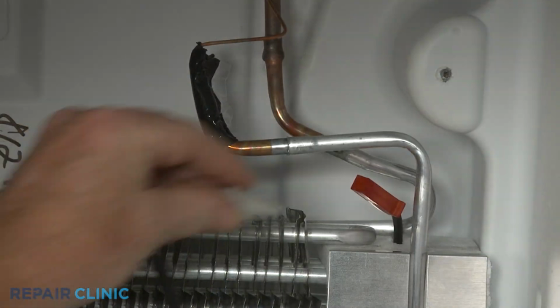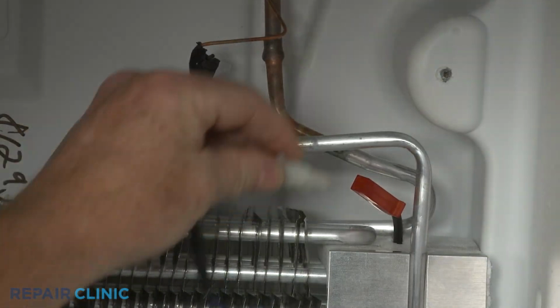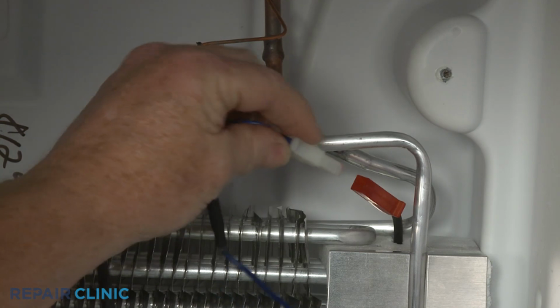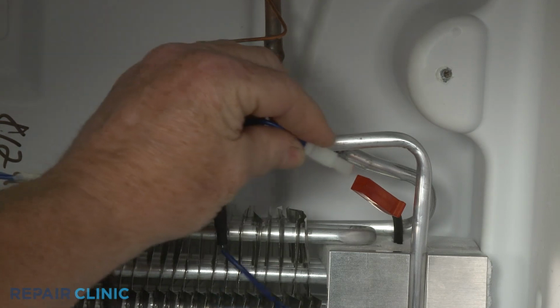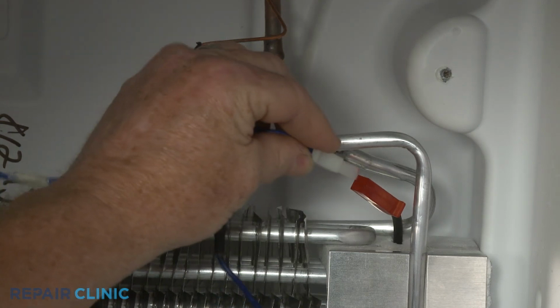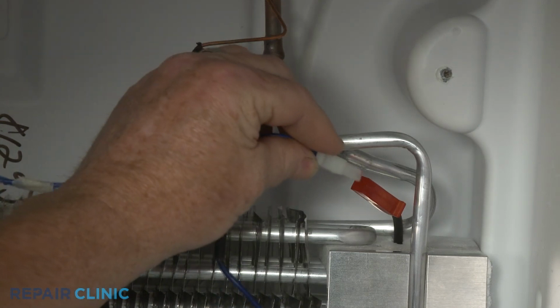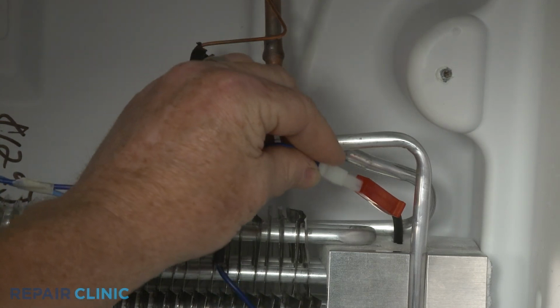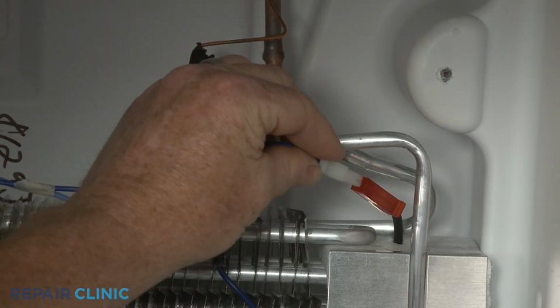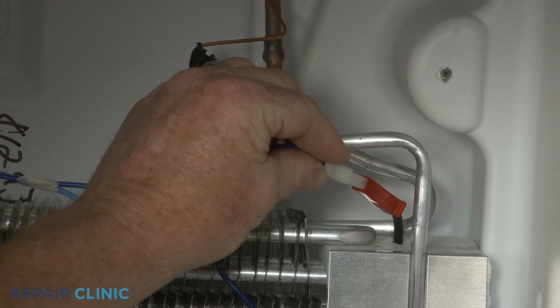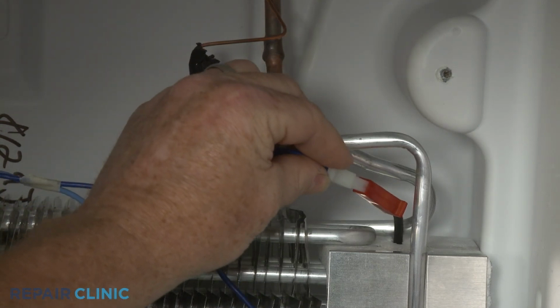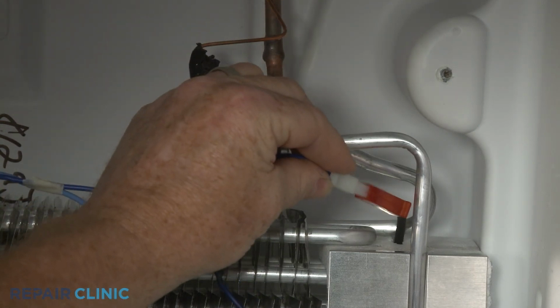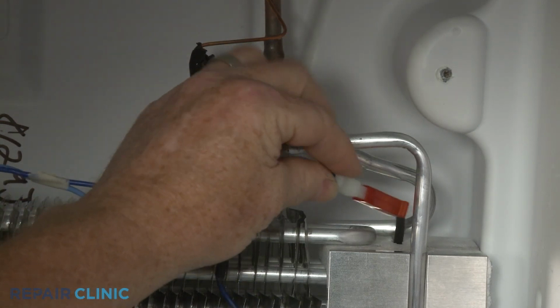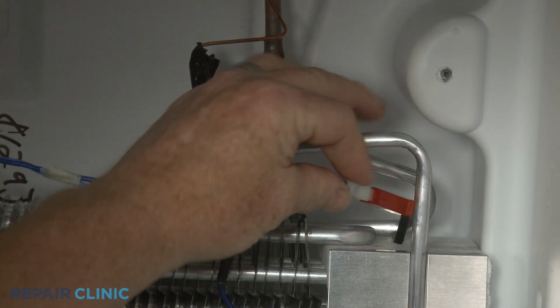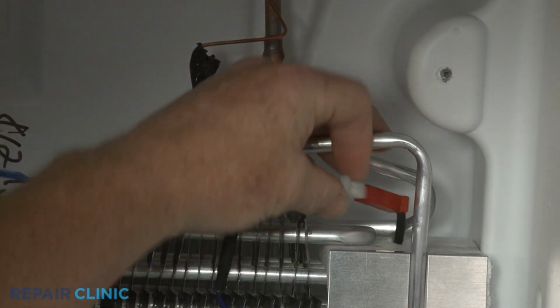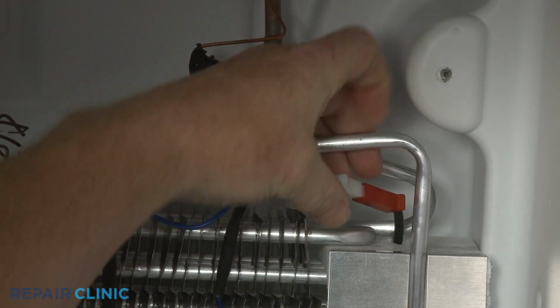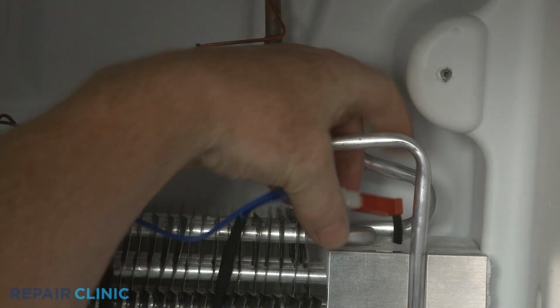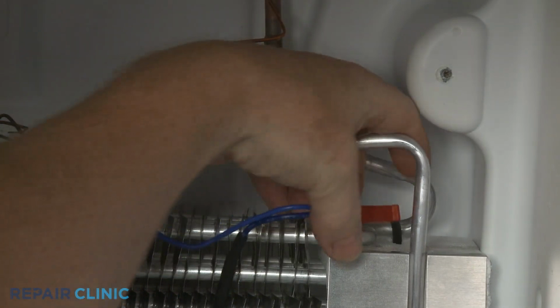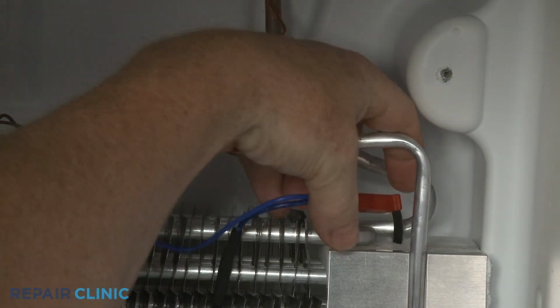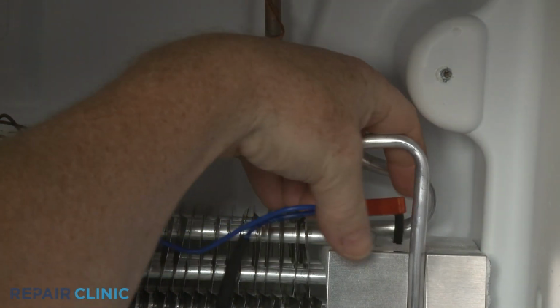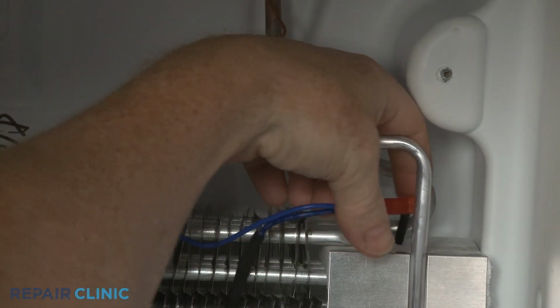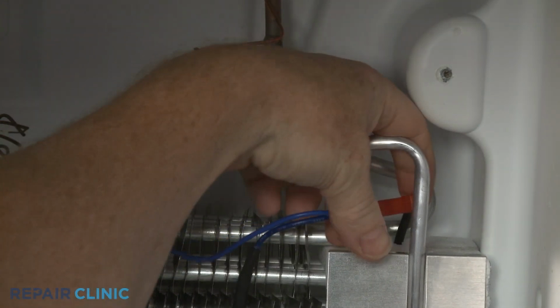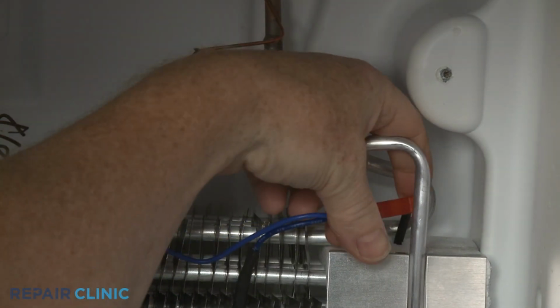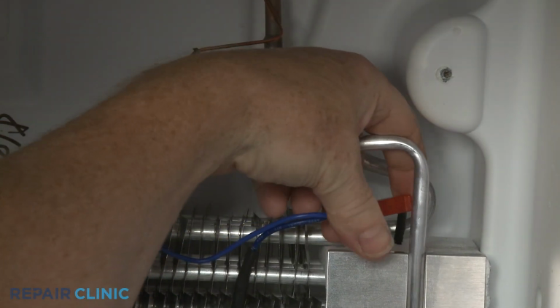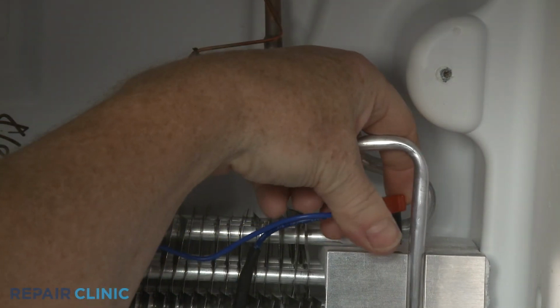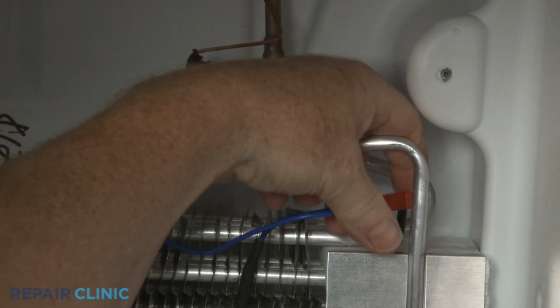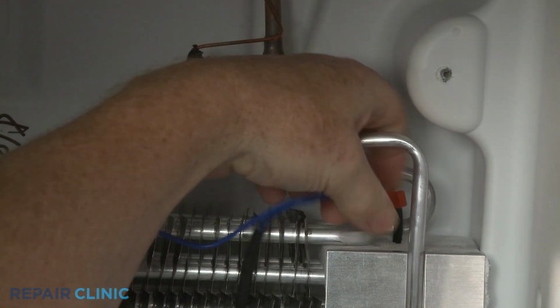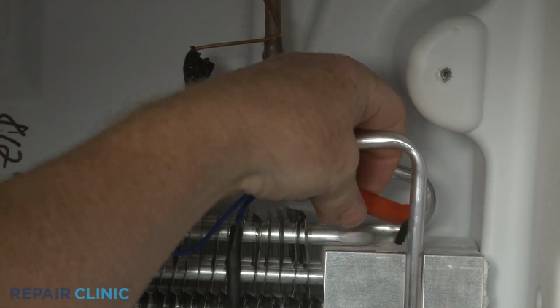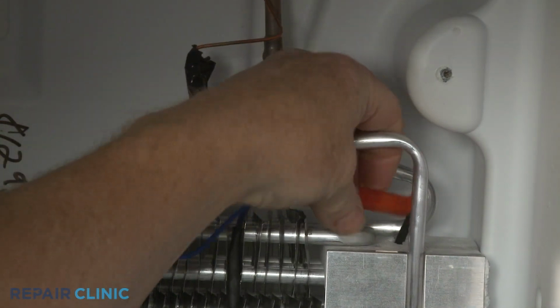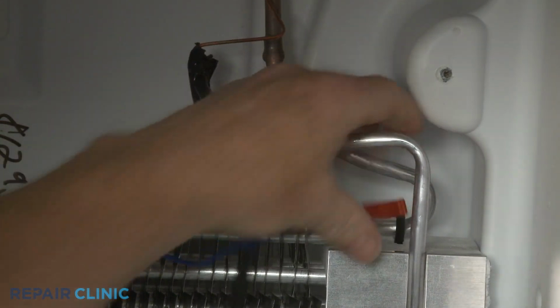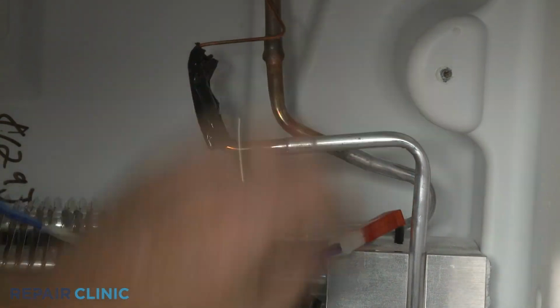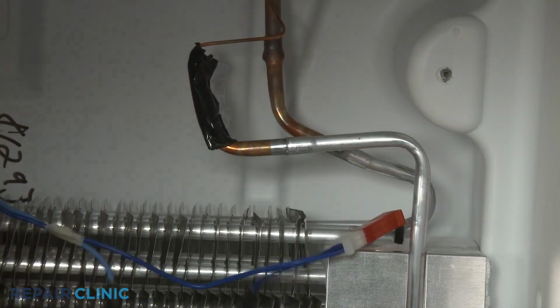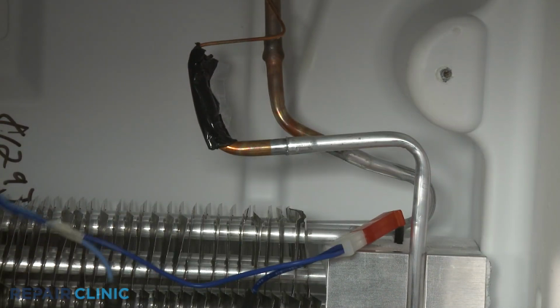Reconnect the wire connector and snap the new thermostat onto the evaporator tubing.